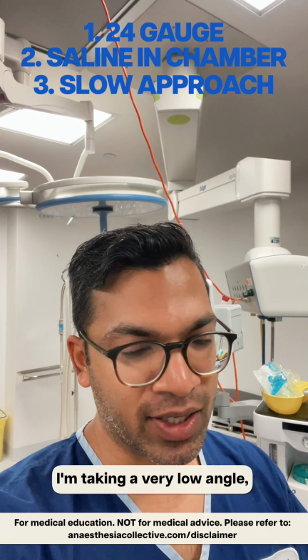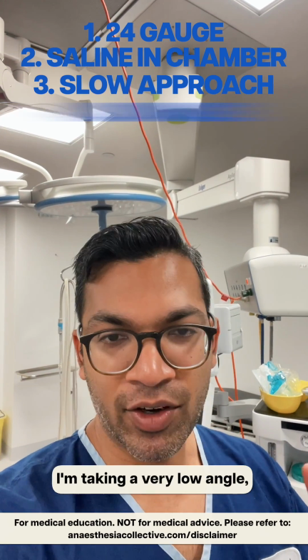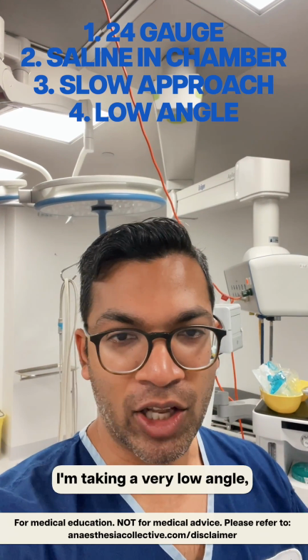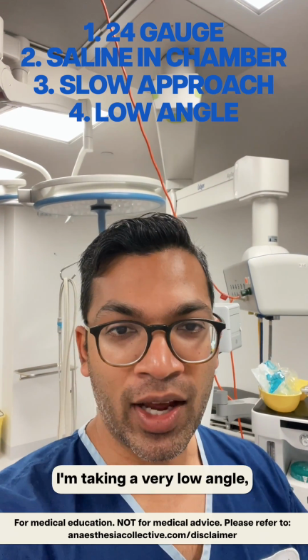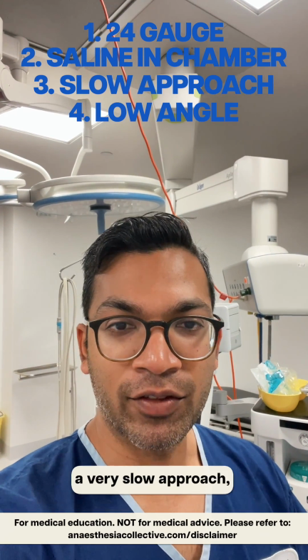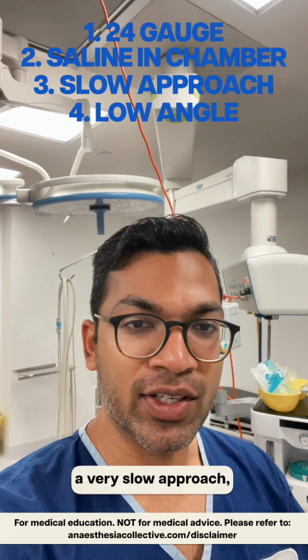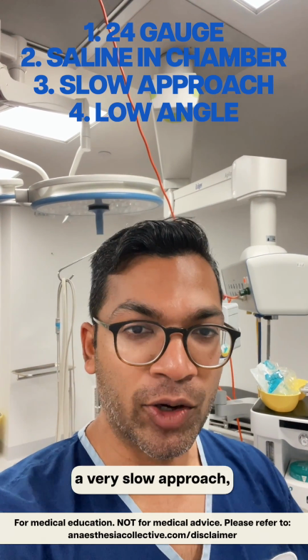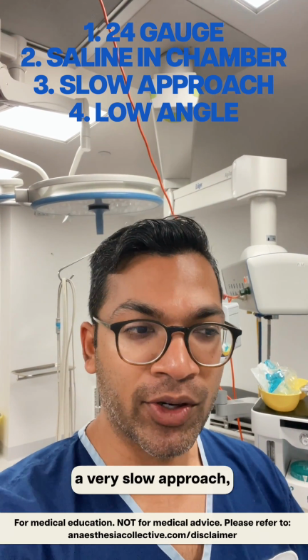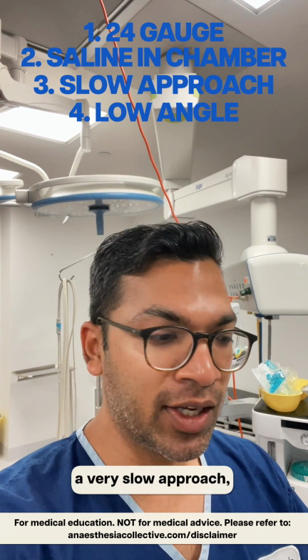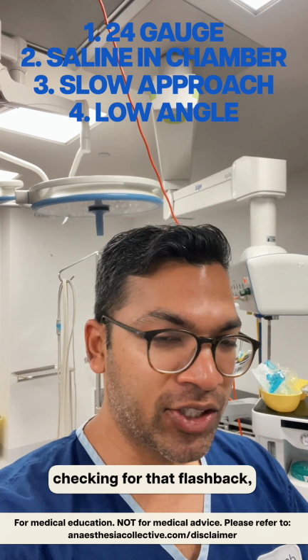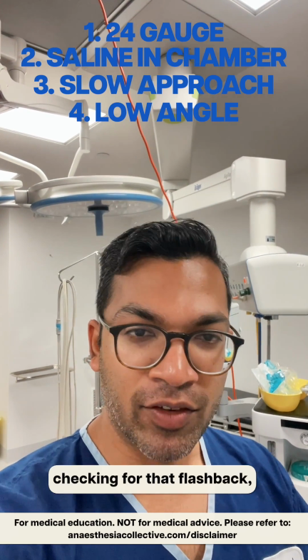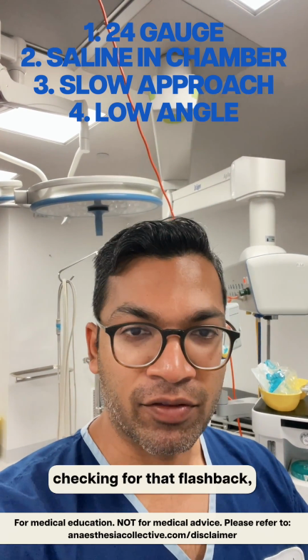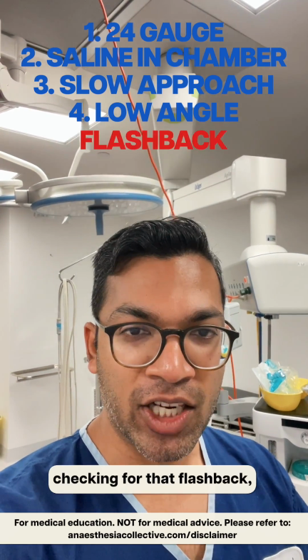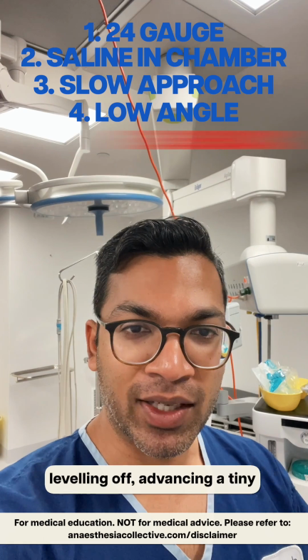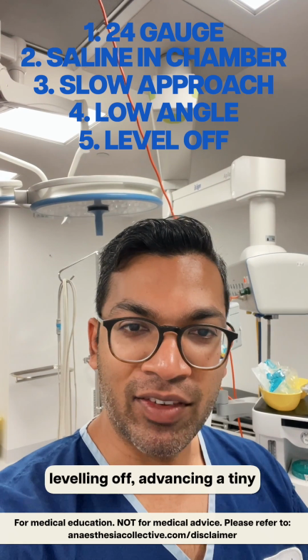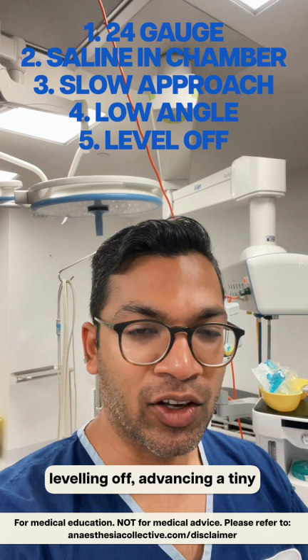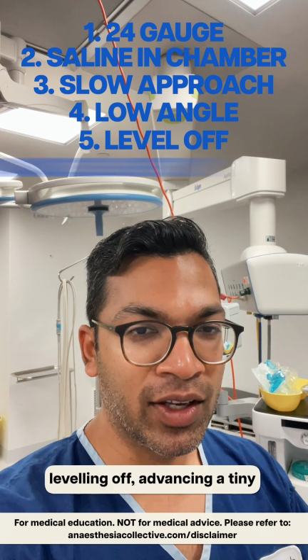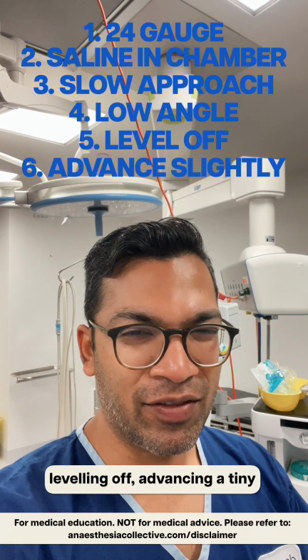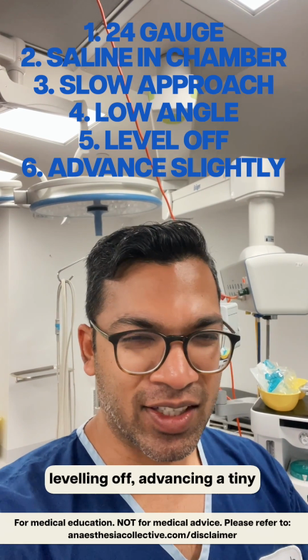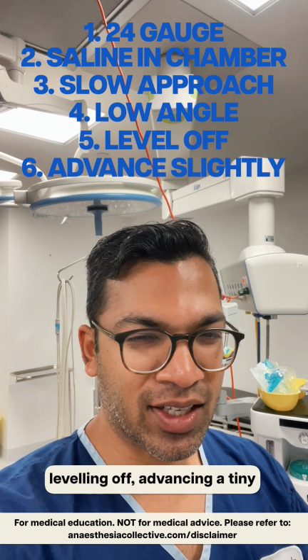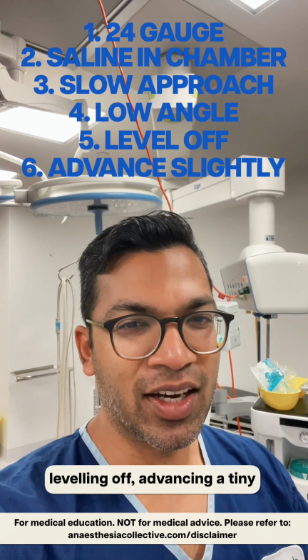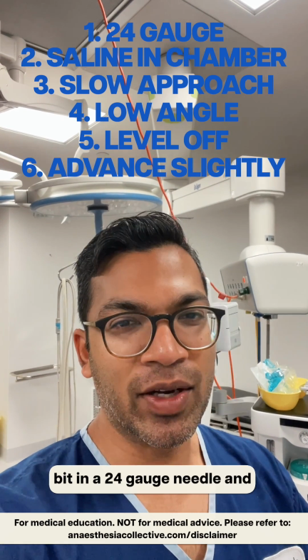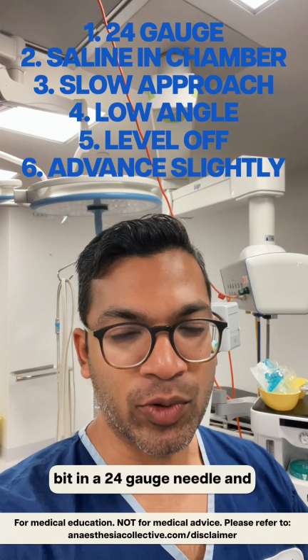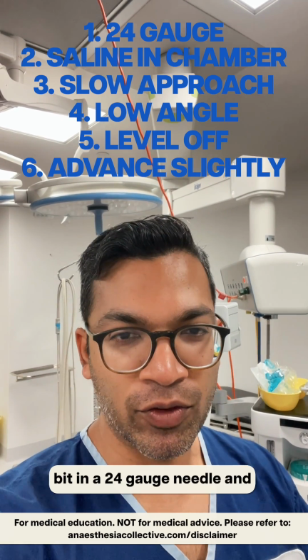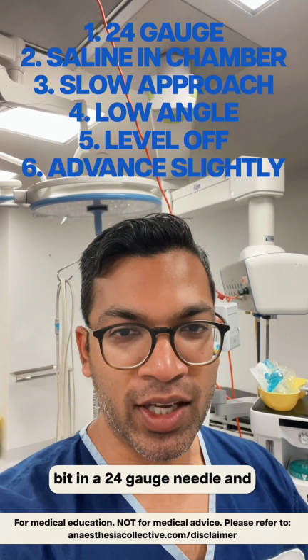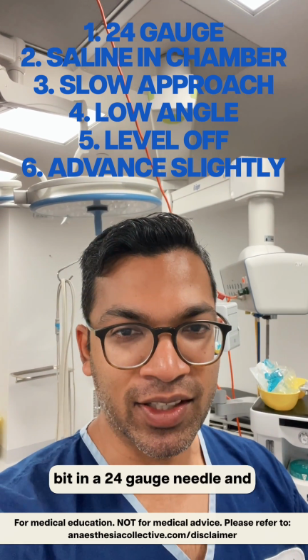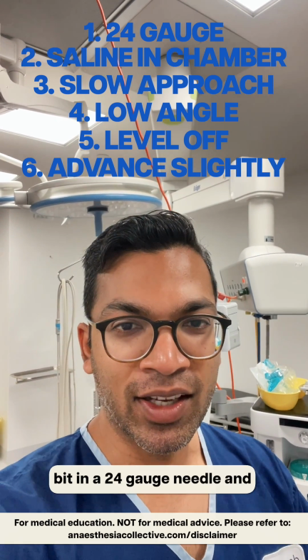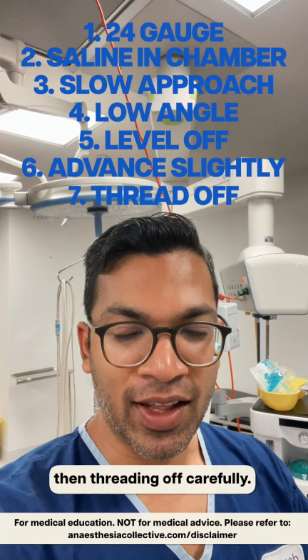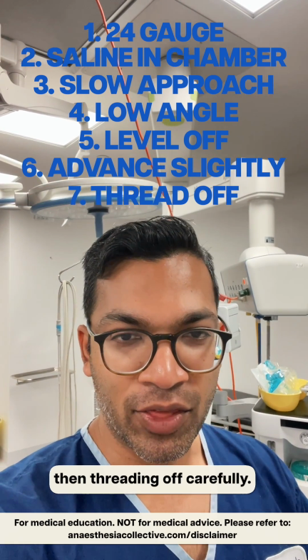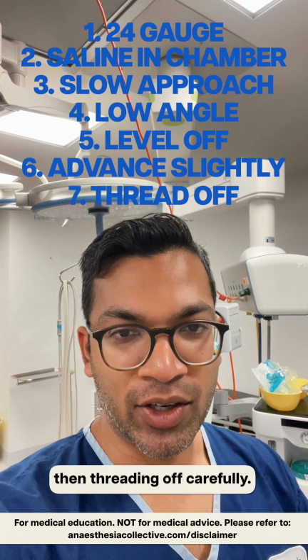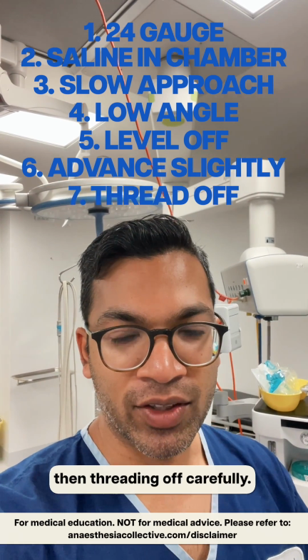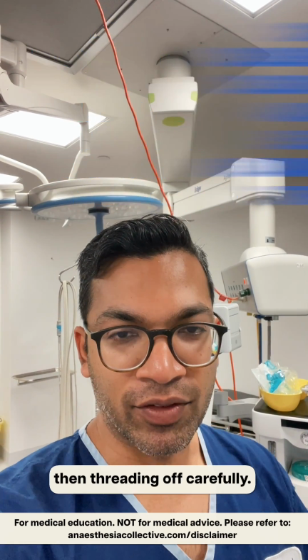I'm taking a very low angle, a very slow approach, checking for that flashback, leveling off, advancing a tiny bit of the 24 gauge needle, and then threading off carefully.